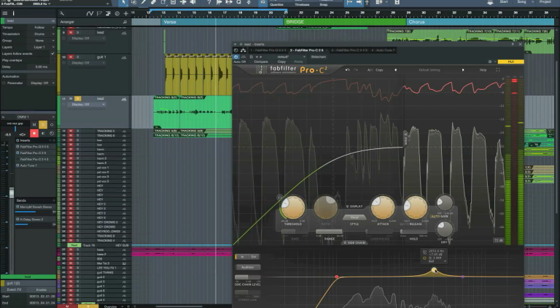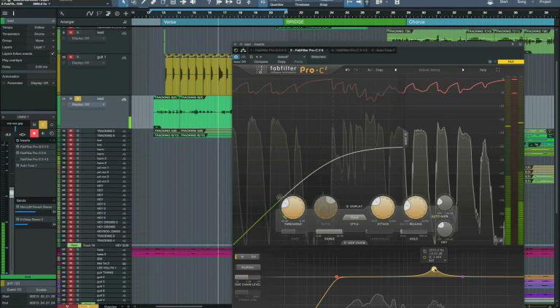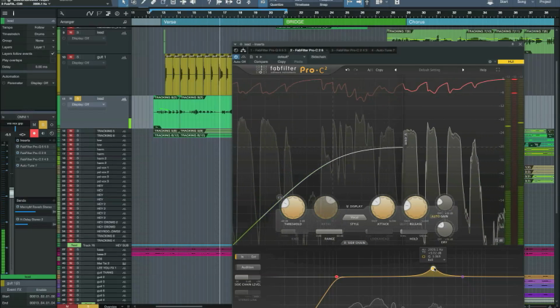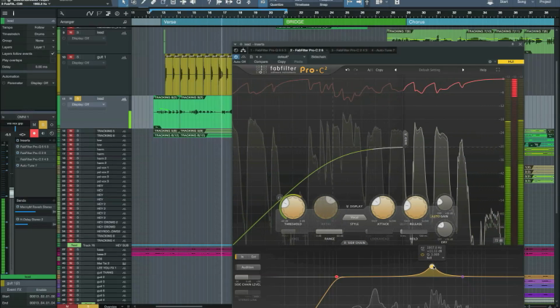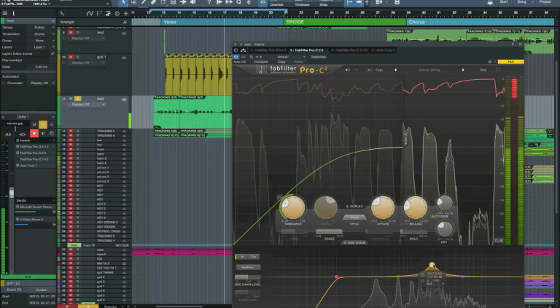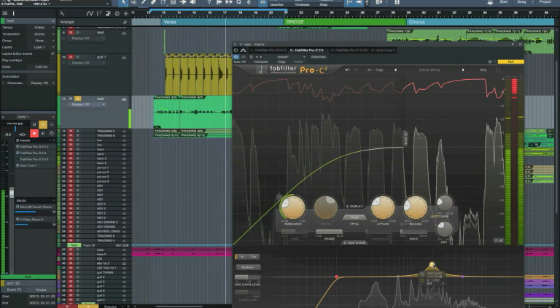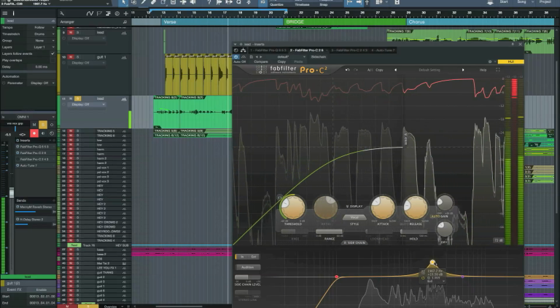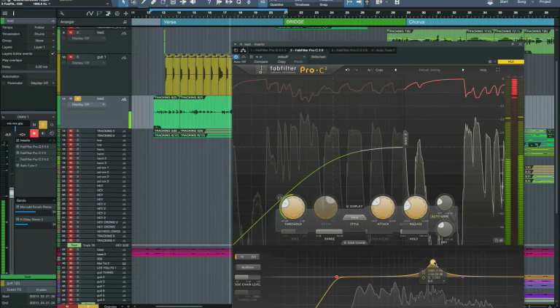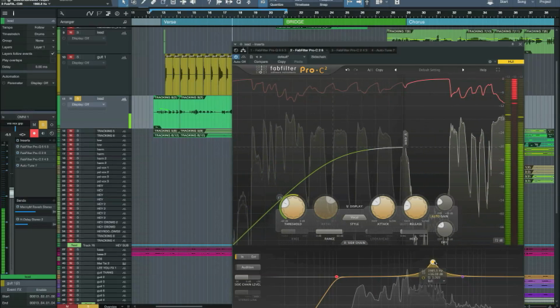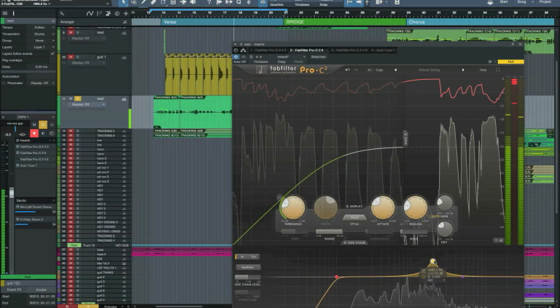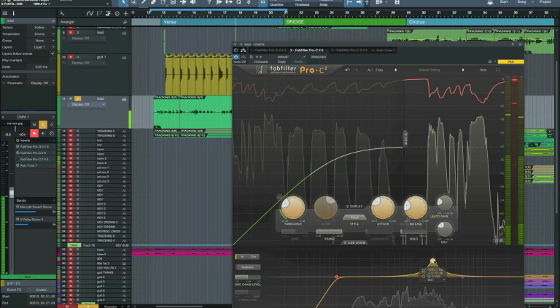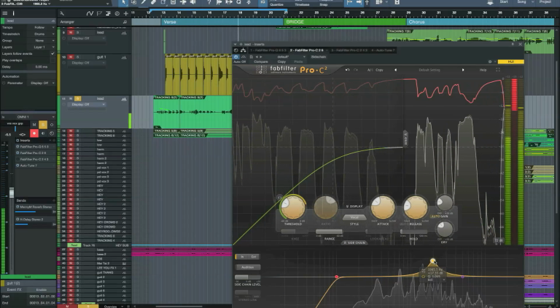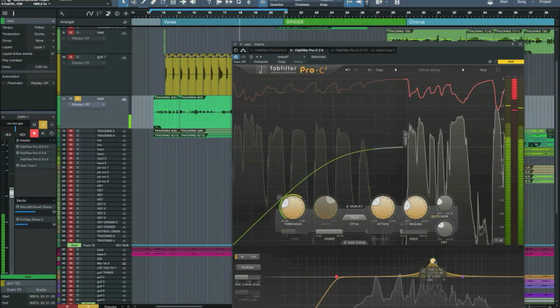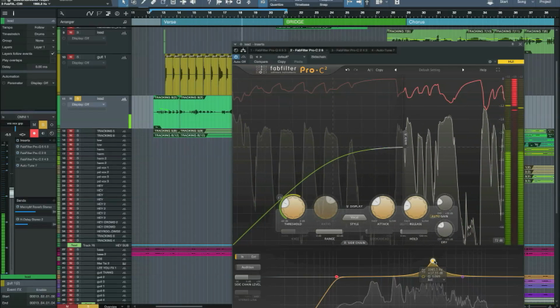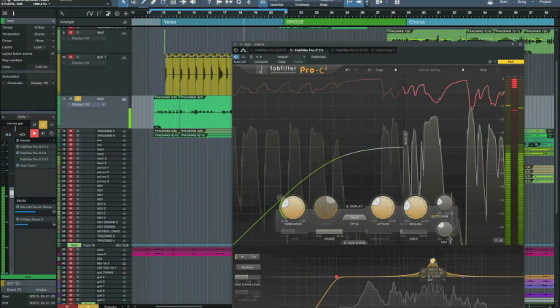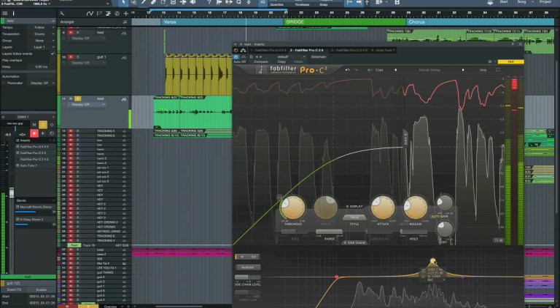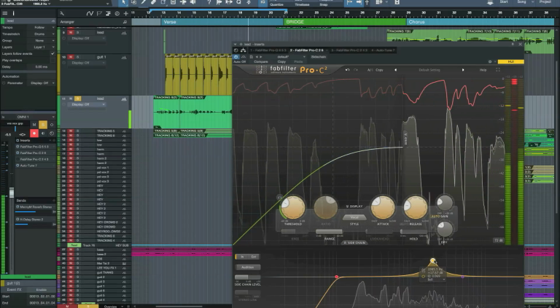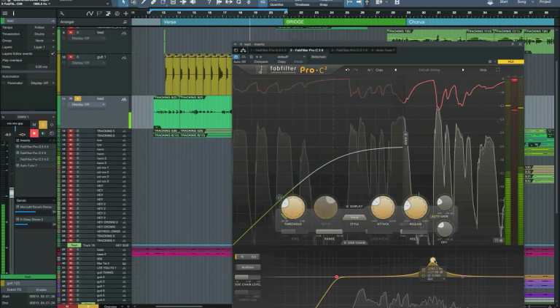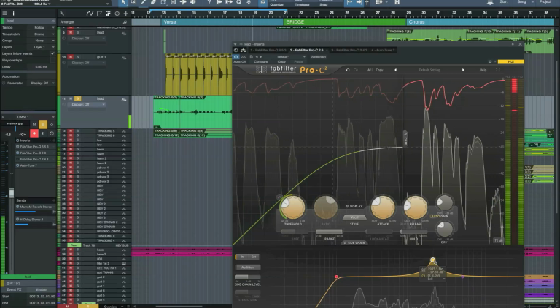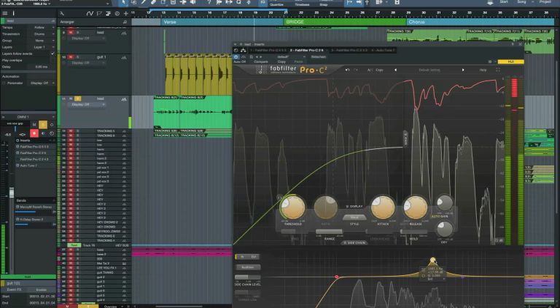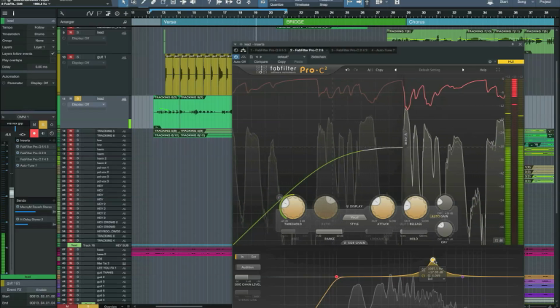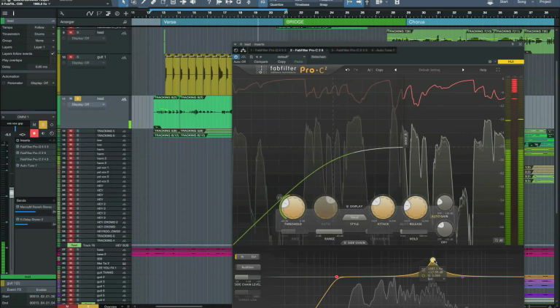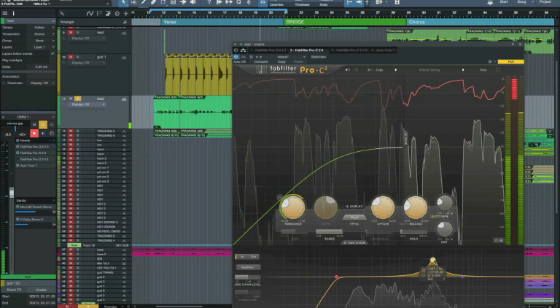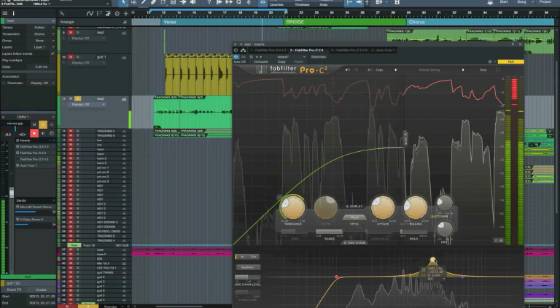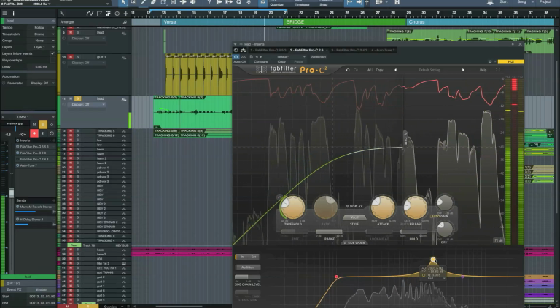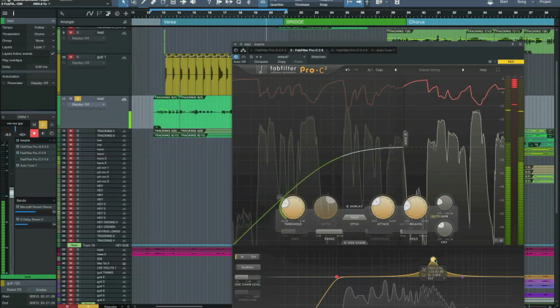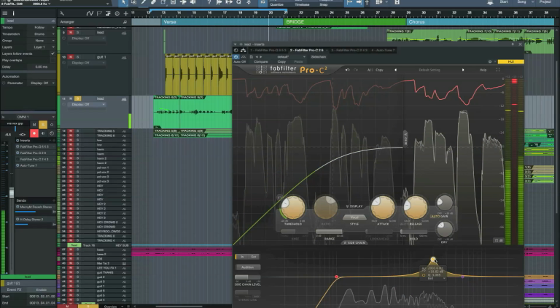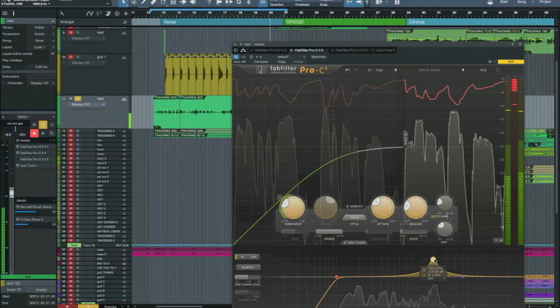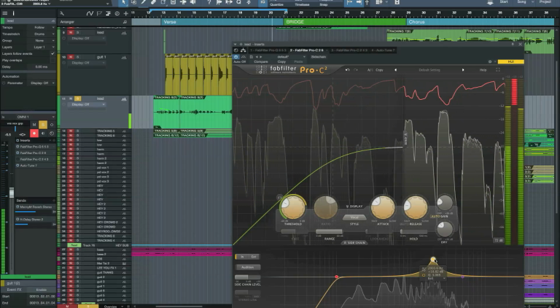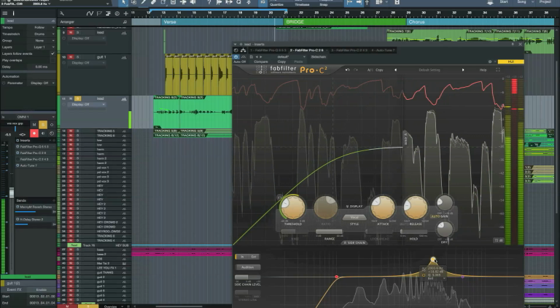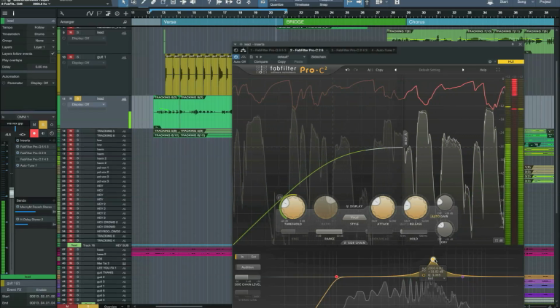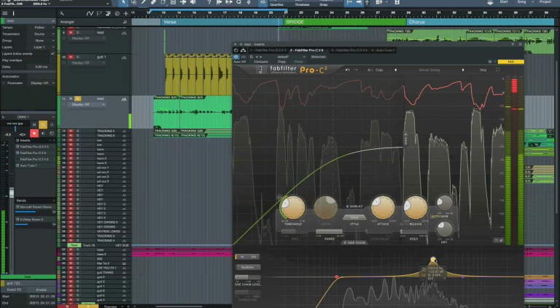I've increased the sidechain at around 2K, so it just clamps down every time you get a bit of an overload on 2K.